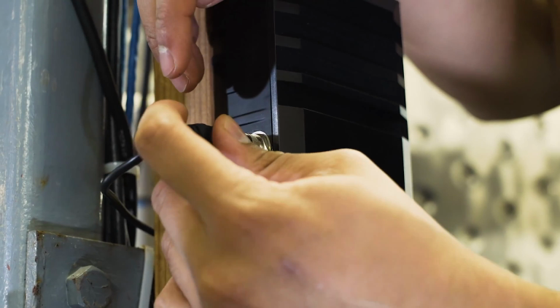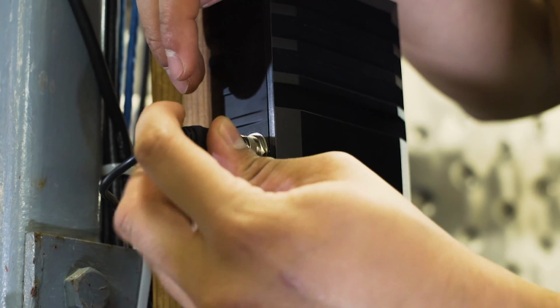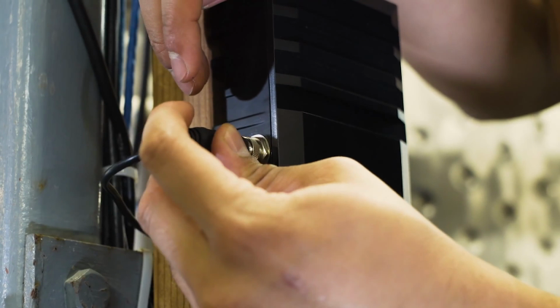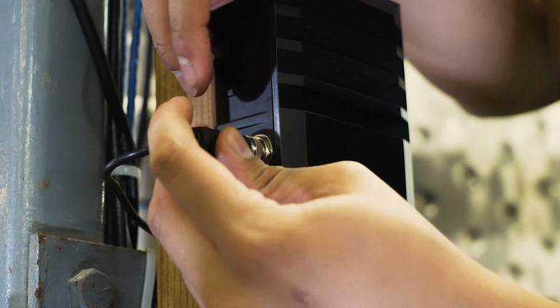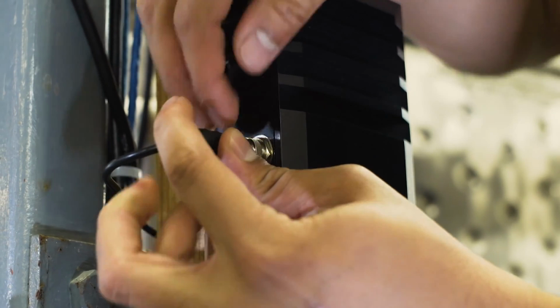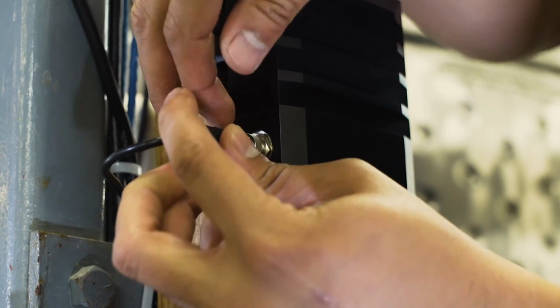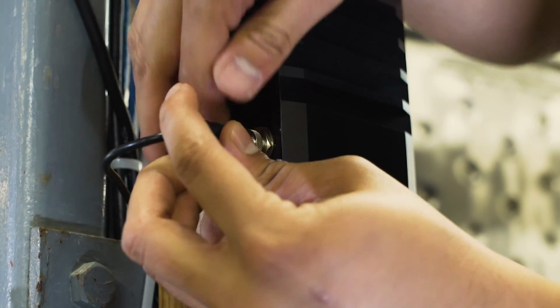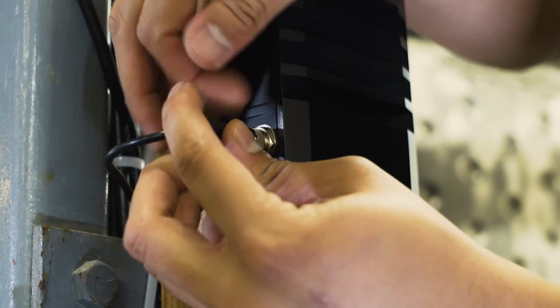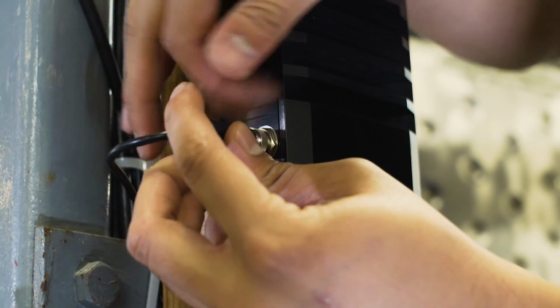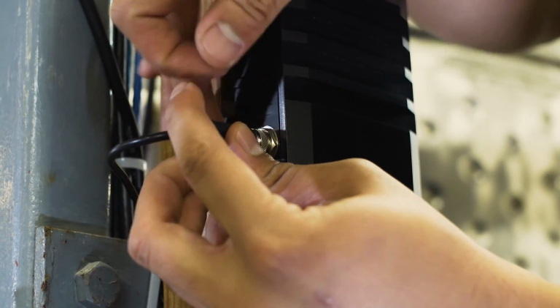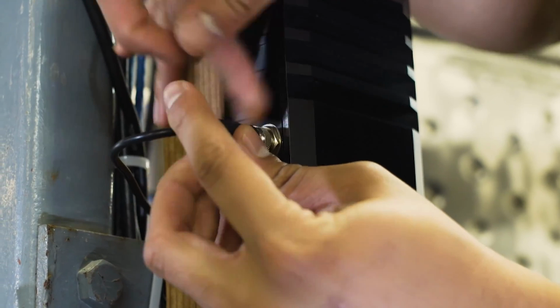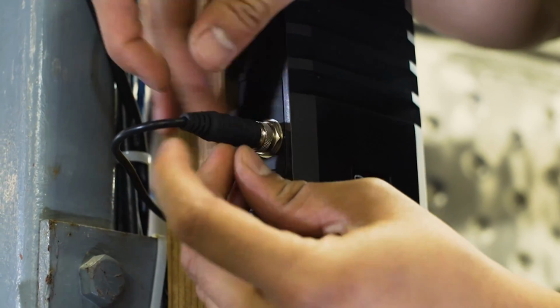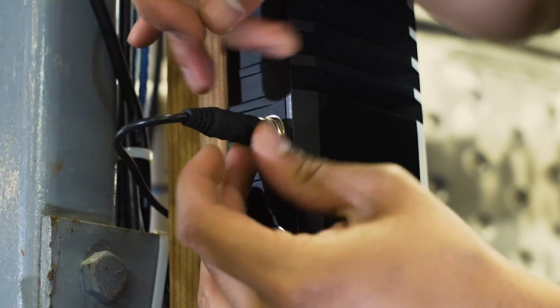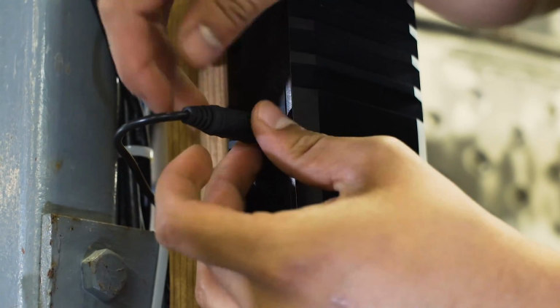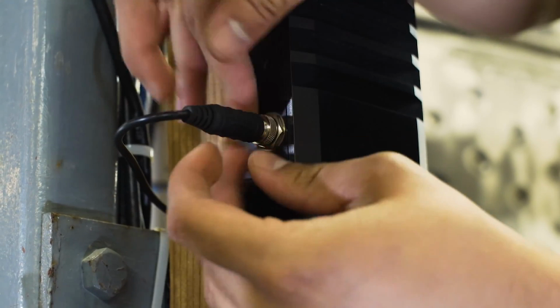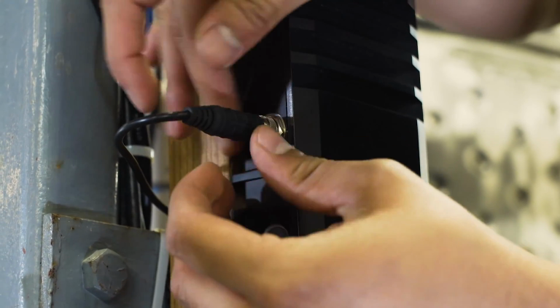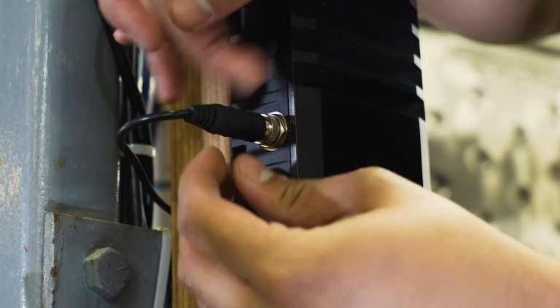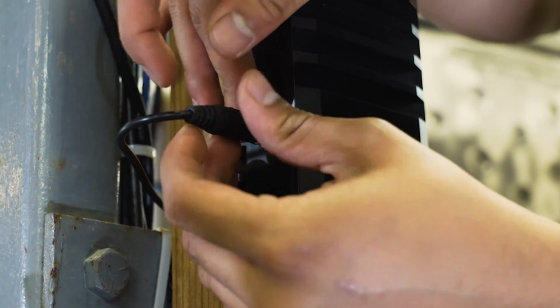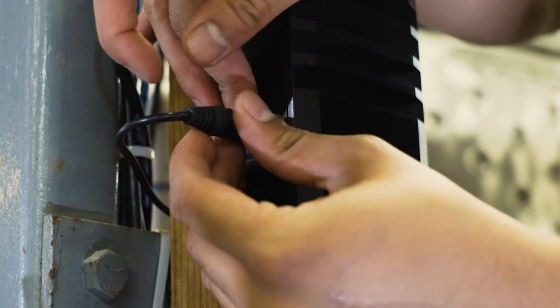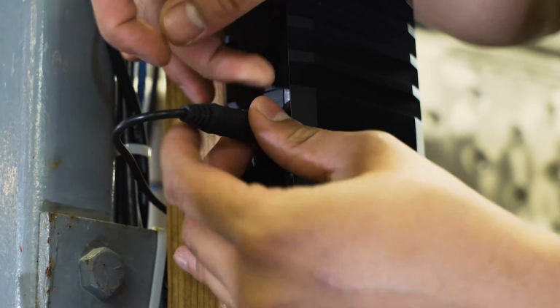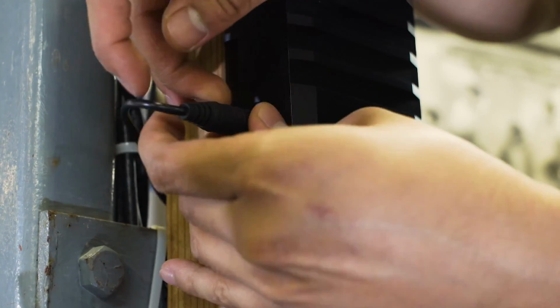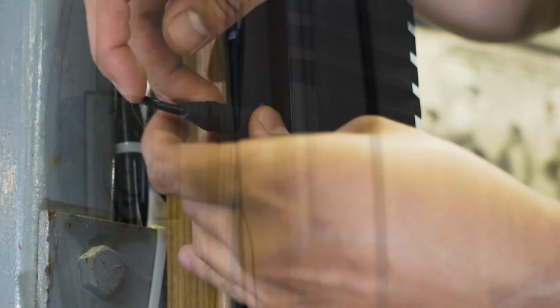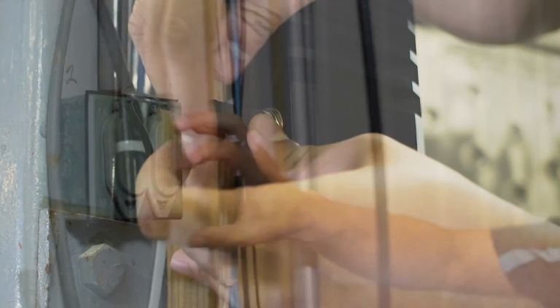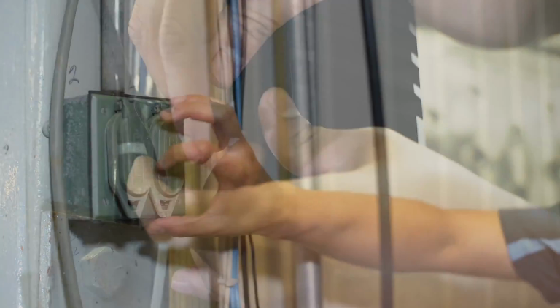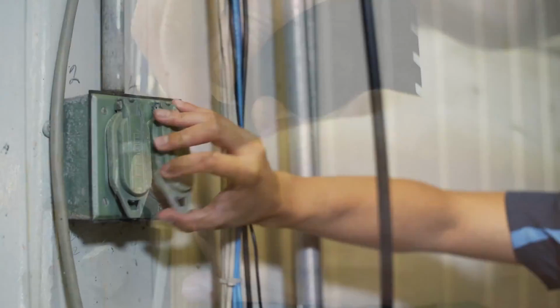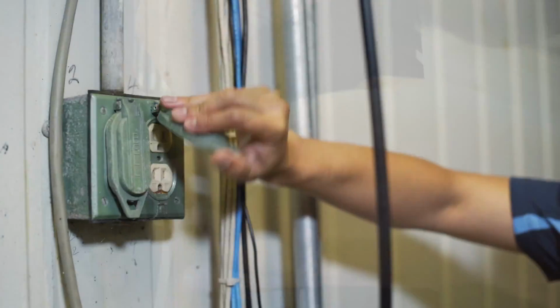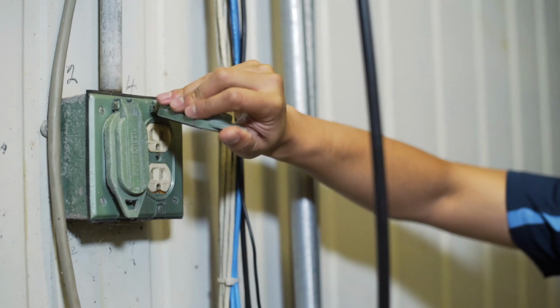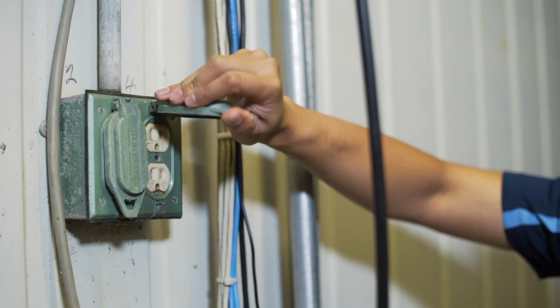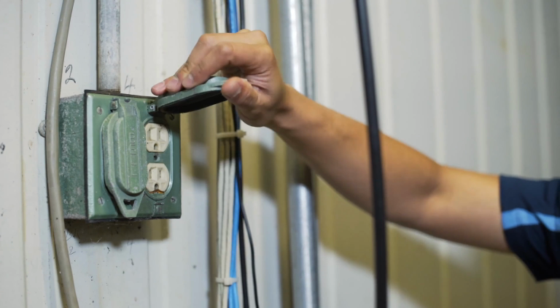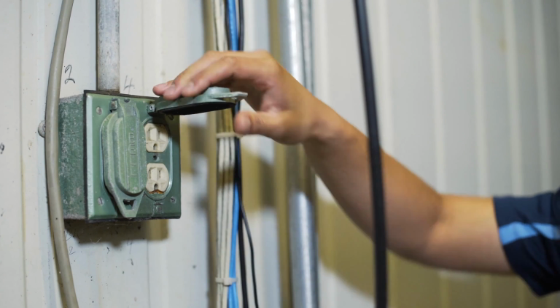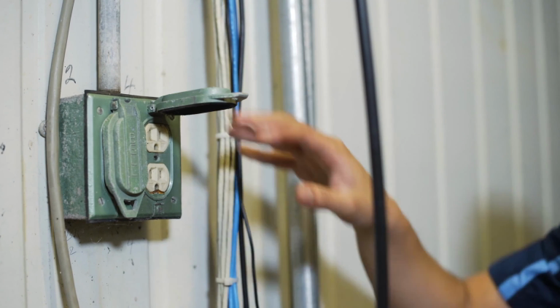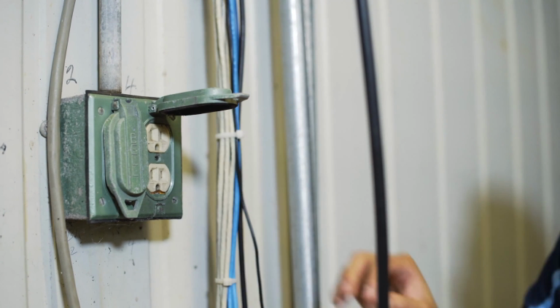Then connect the power cable to the side of the Go unit and plug it into an outlet.